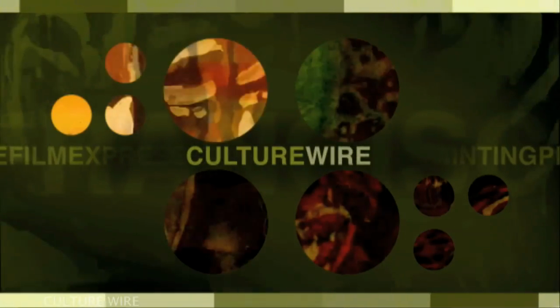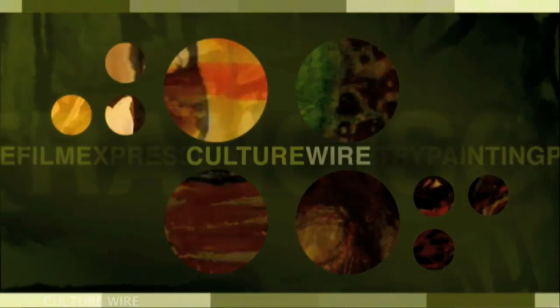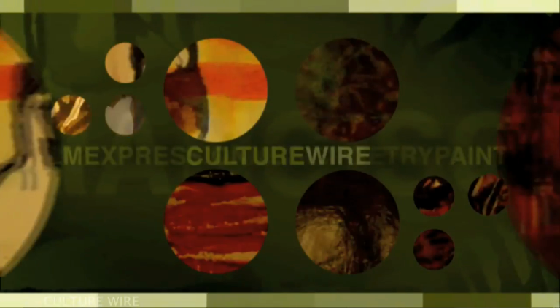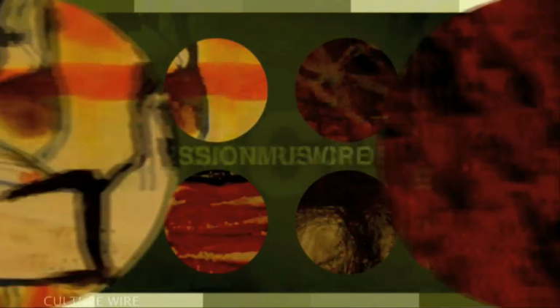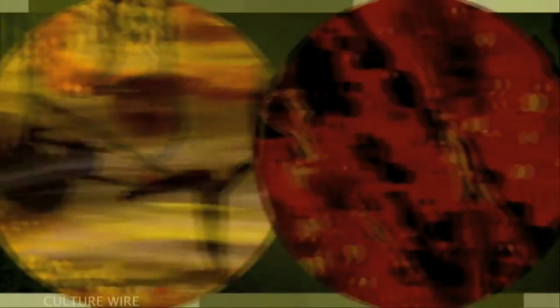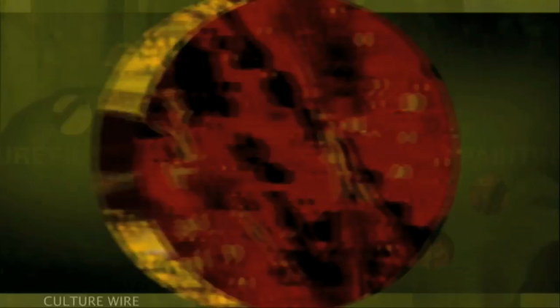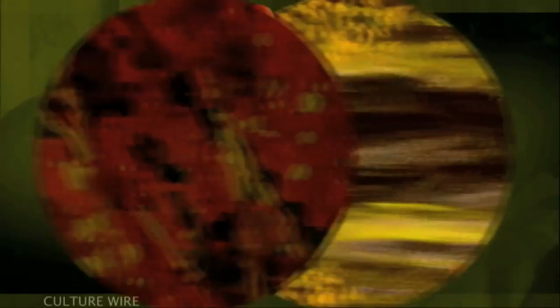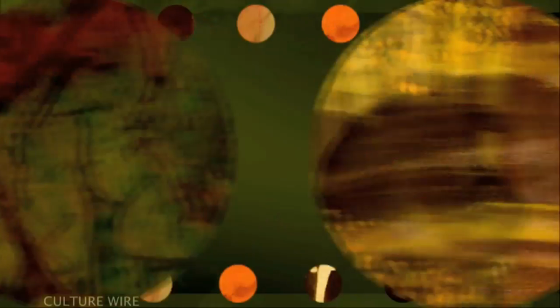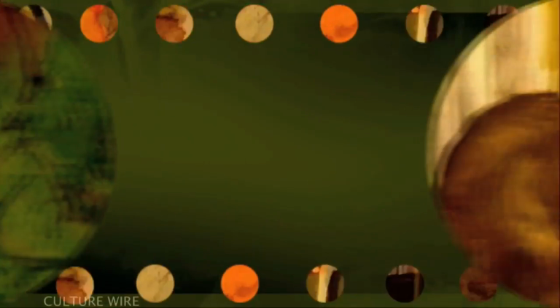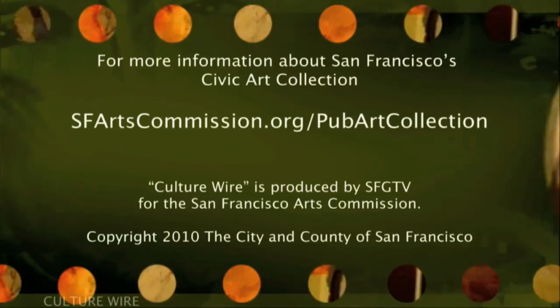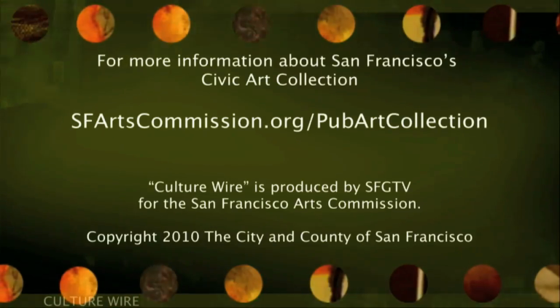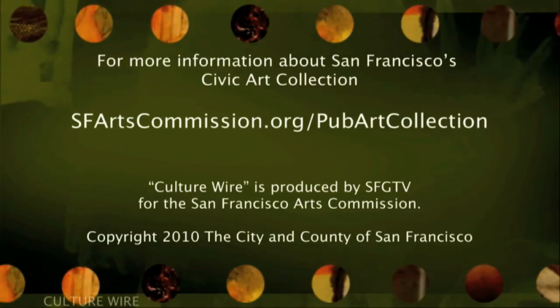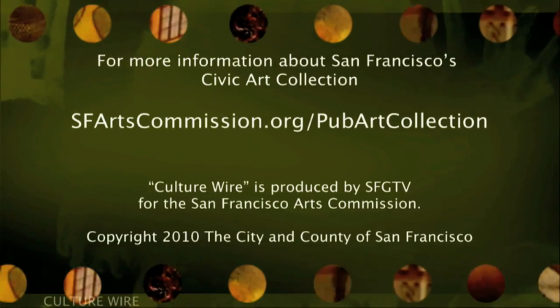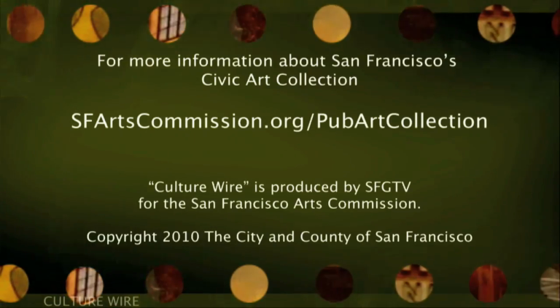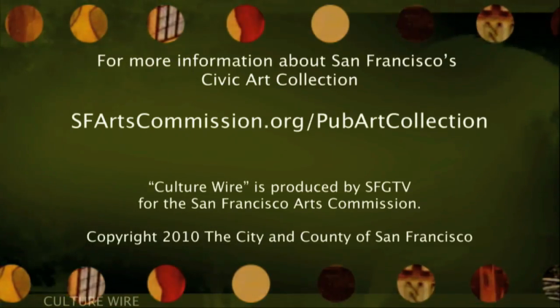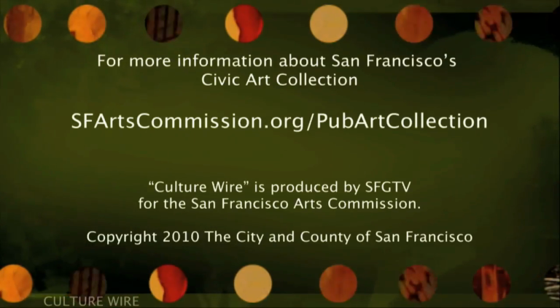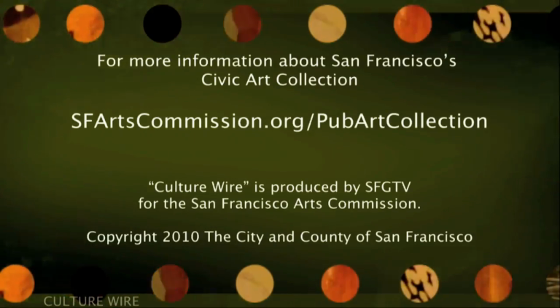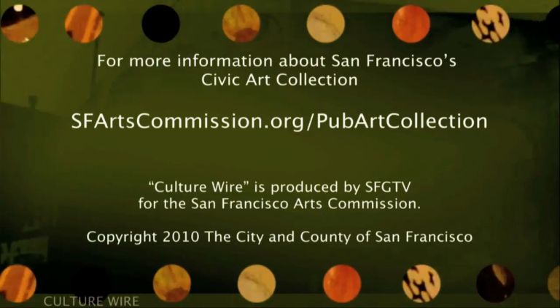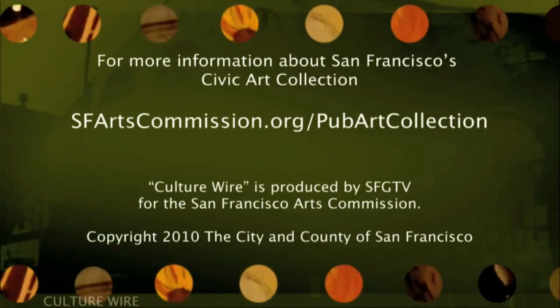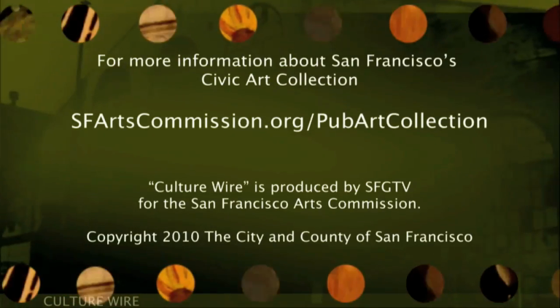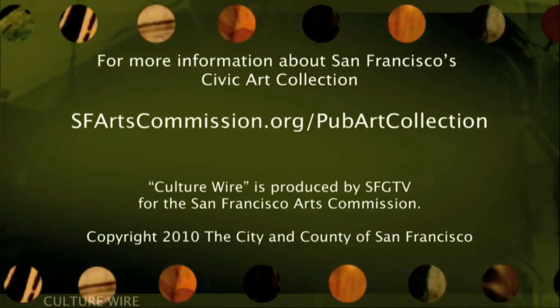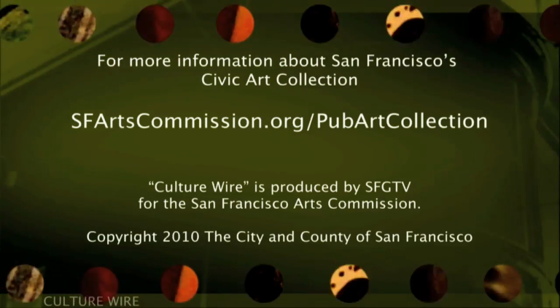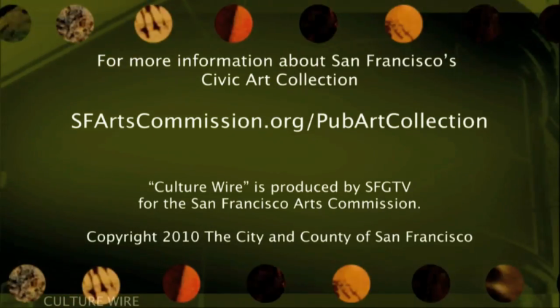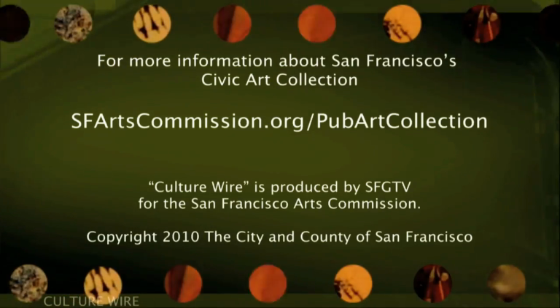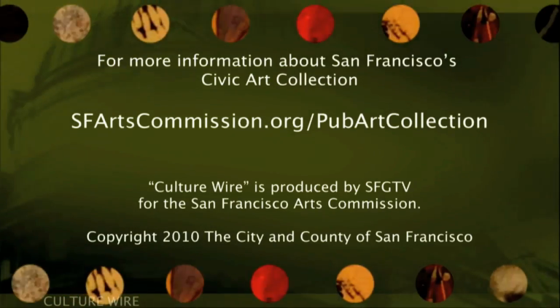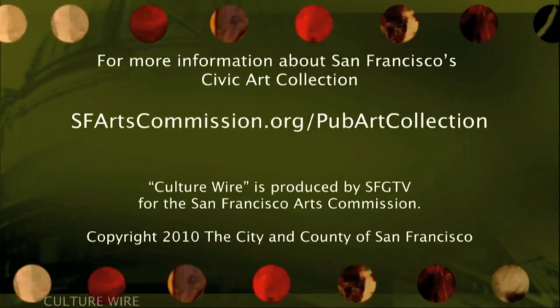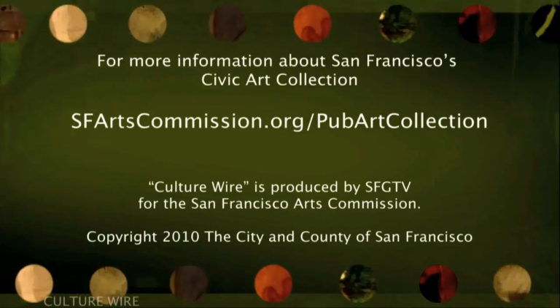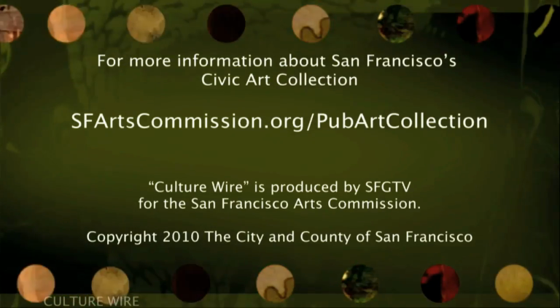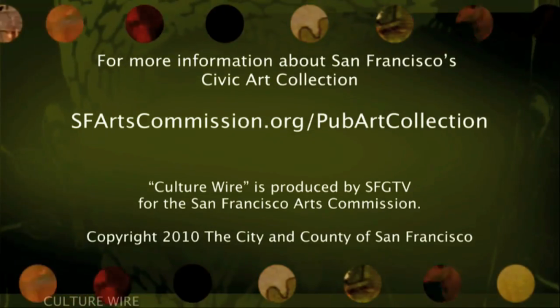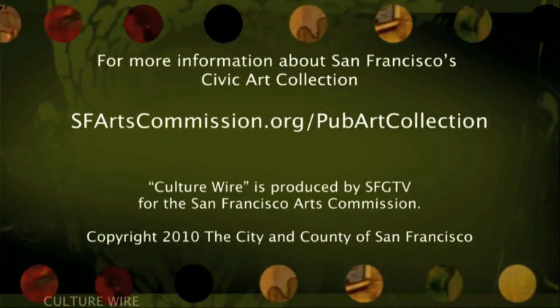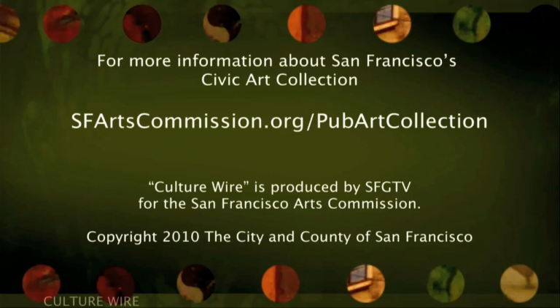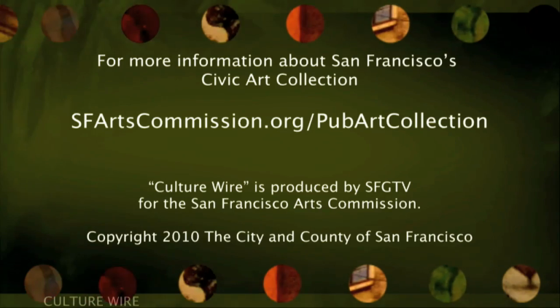To learn more about the city's civic art collection, visit sfartscommission.org.